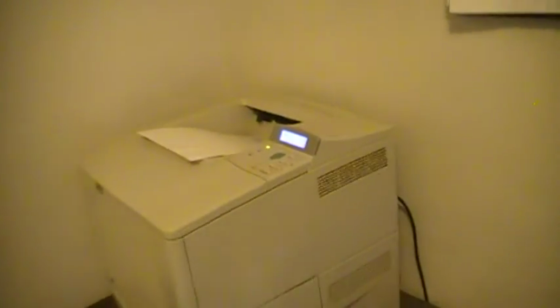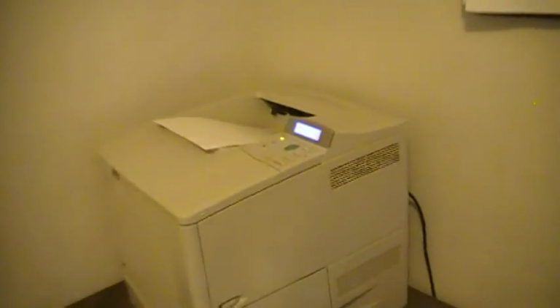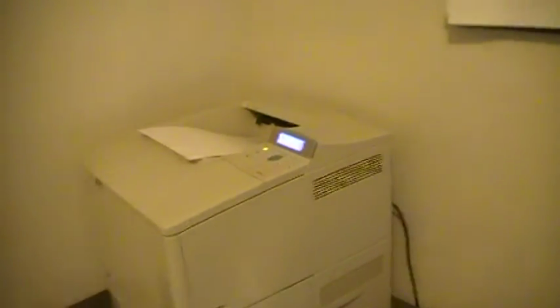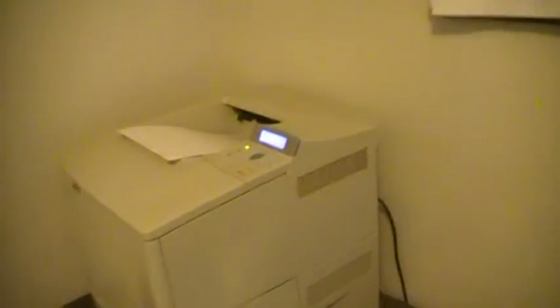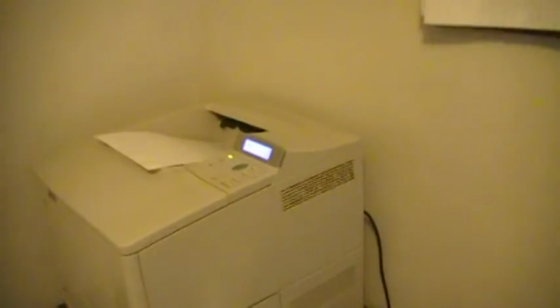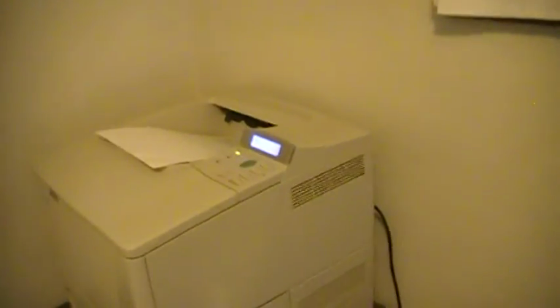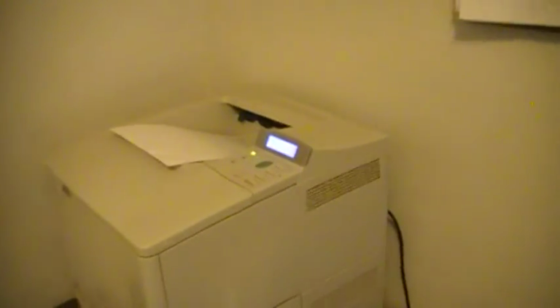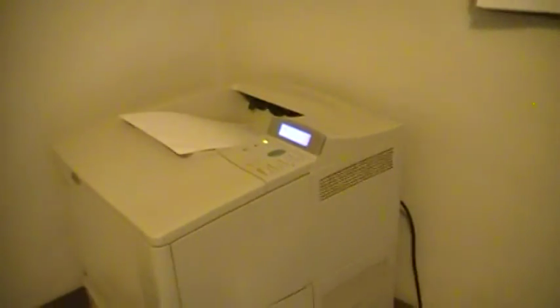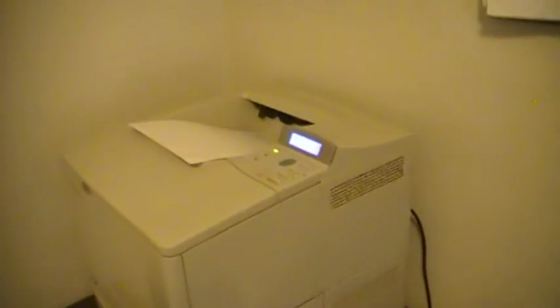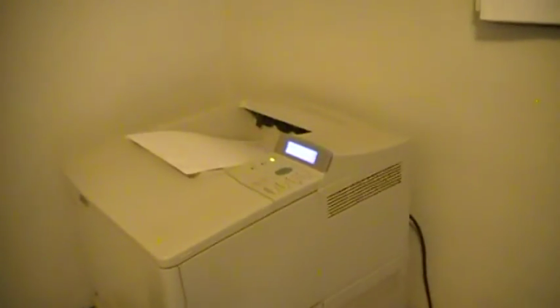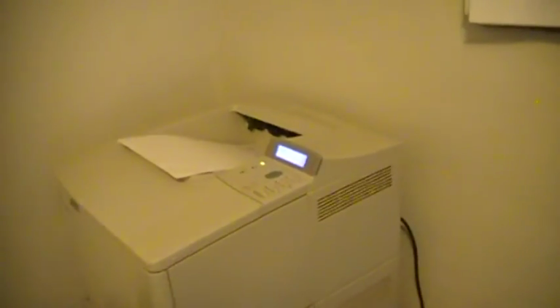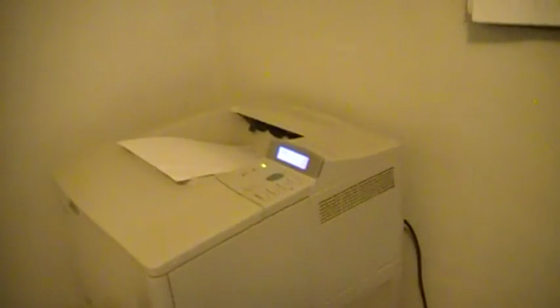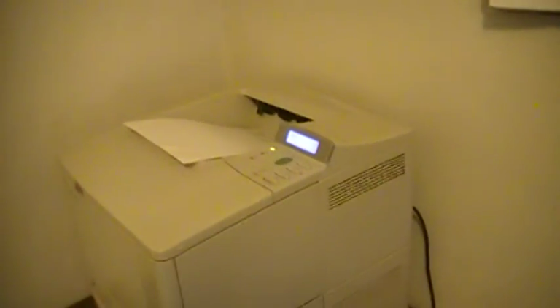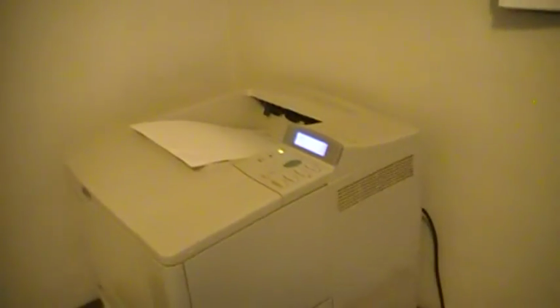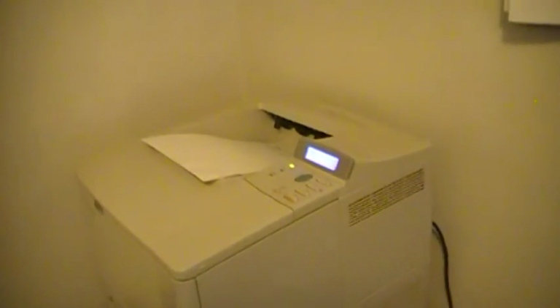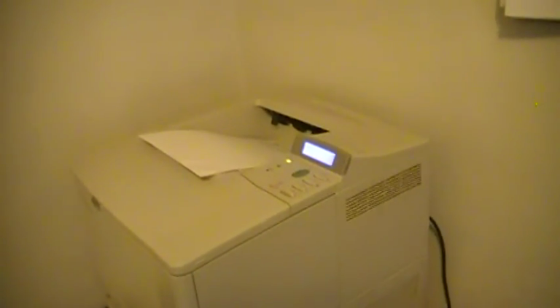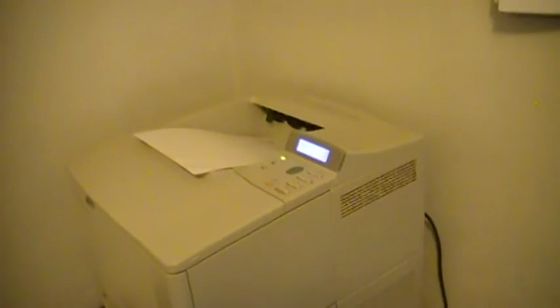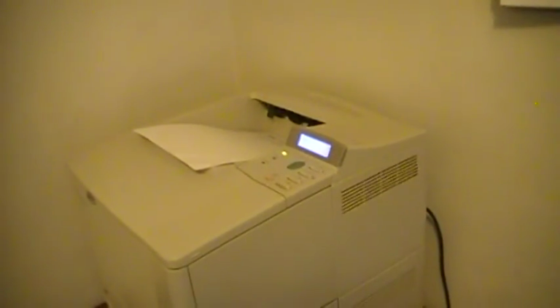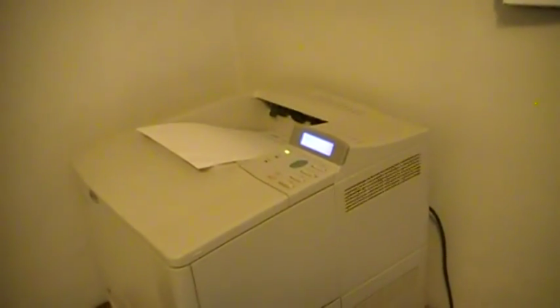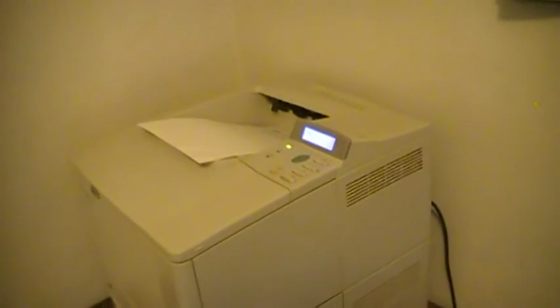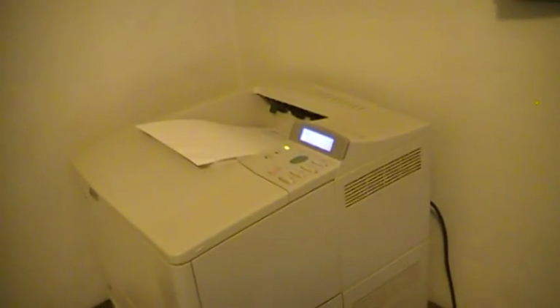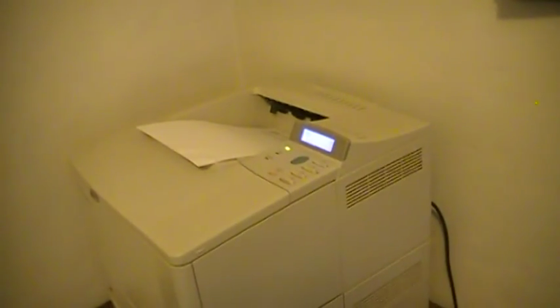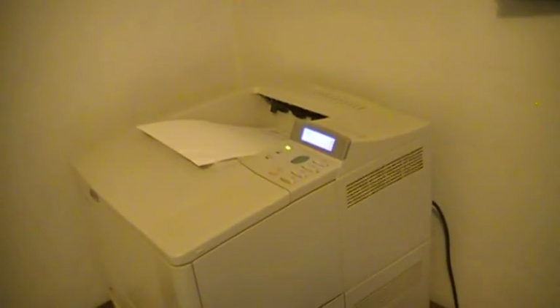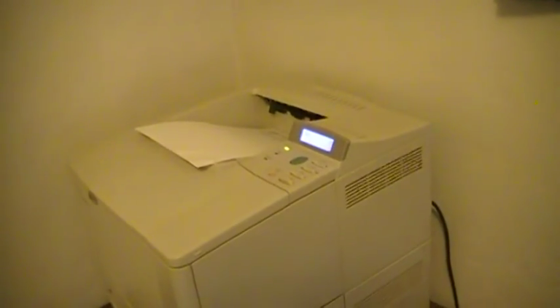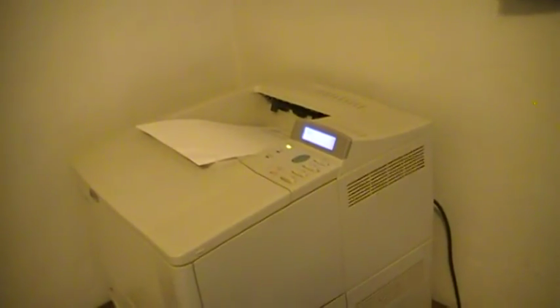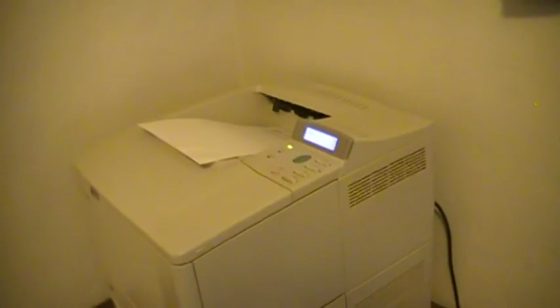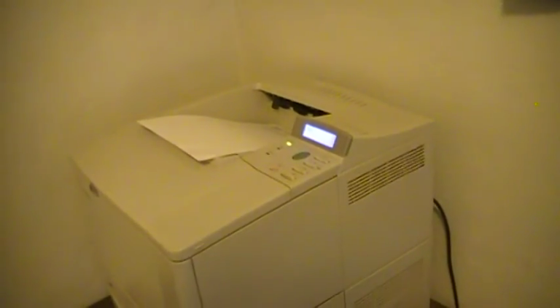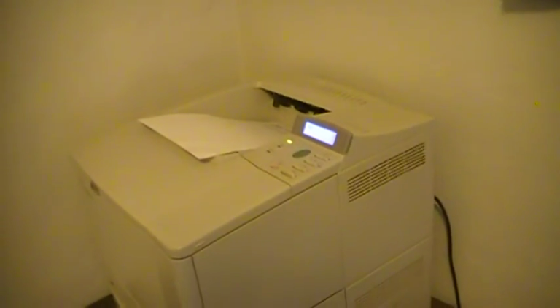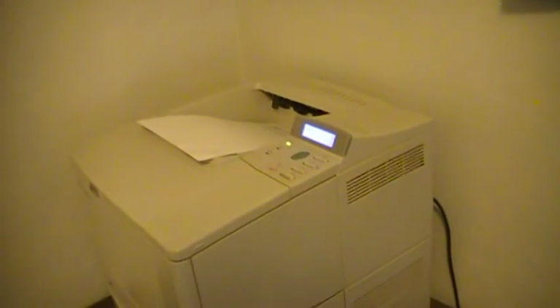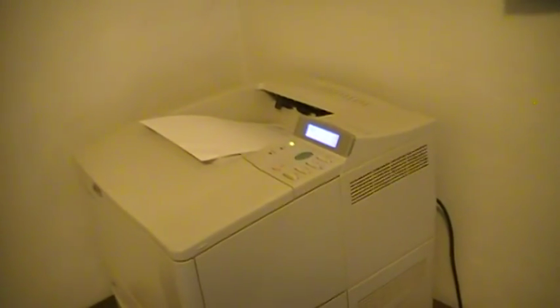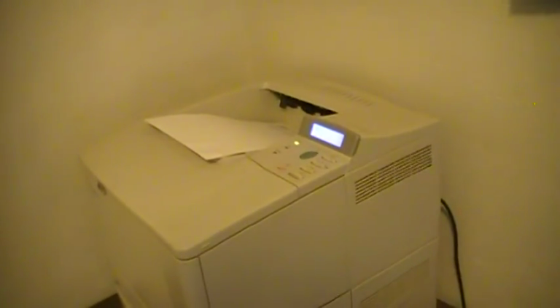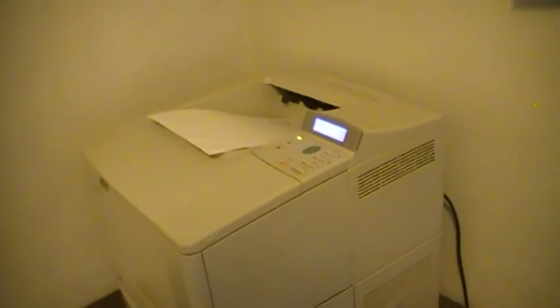Hopefully that'll help somebody out. That's how you get a JetDirect card working on an HP LaserJet.